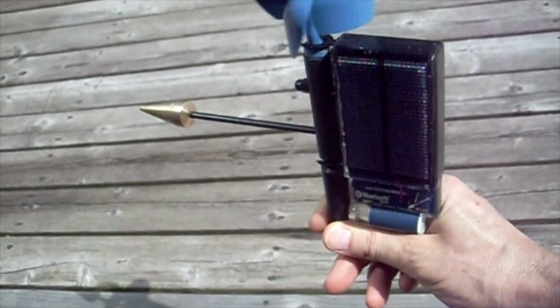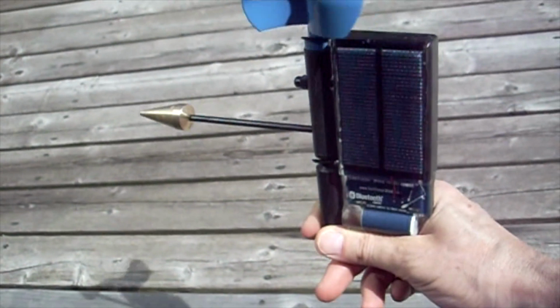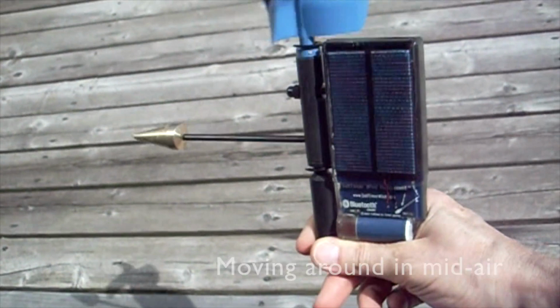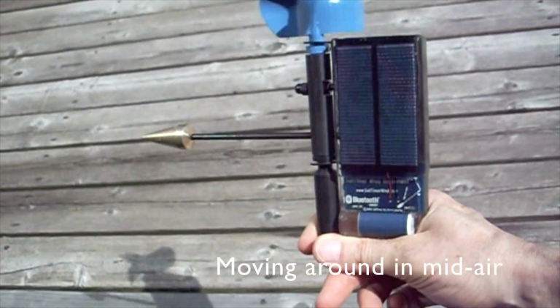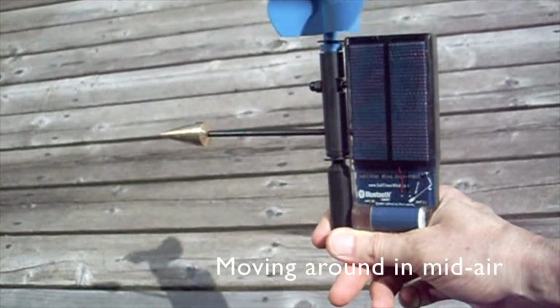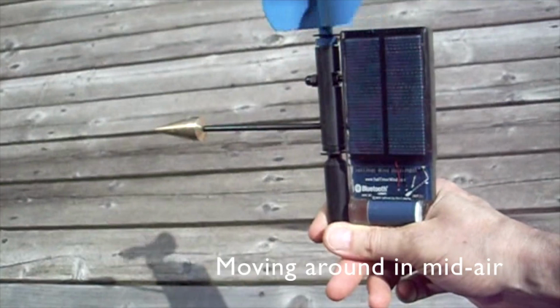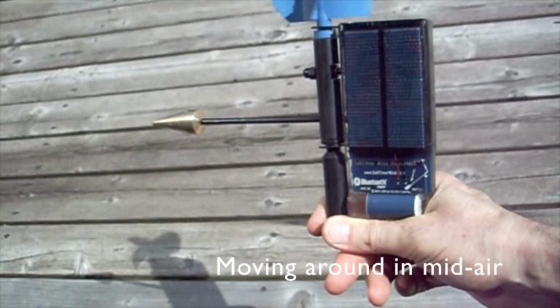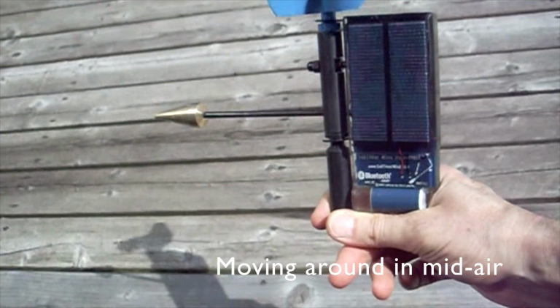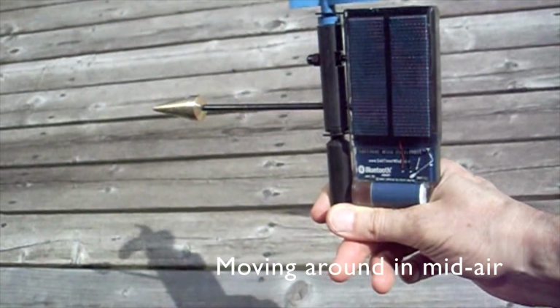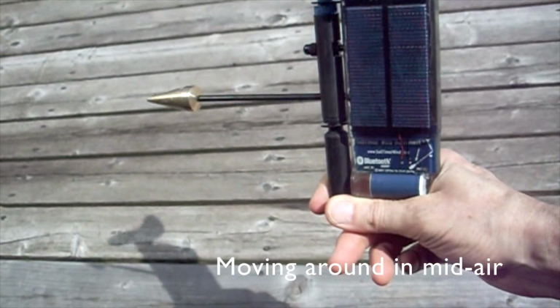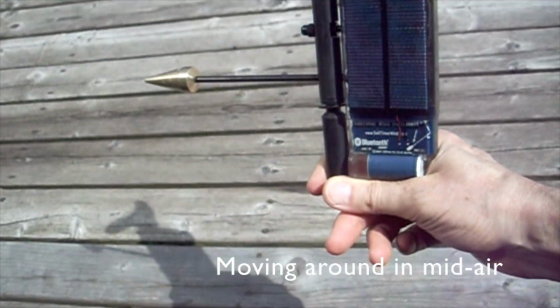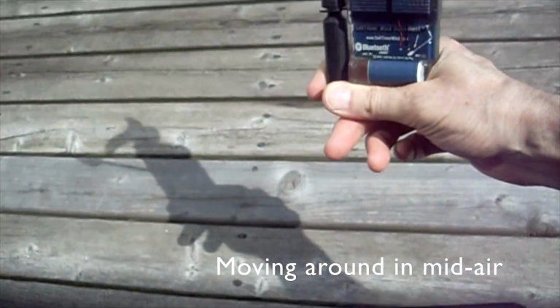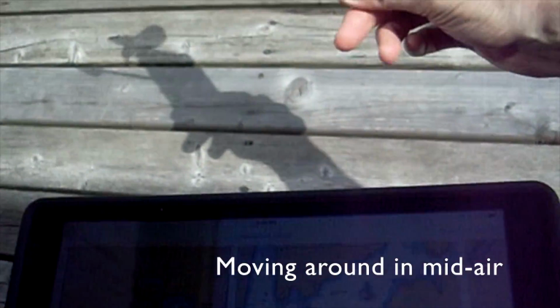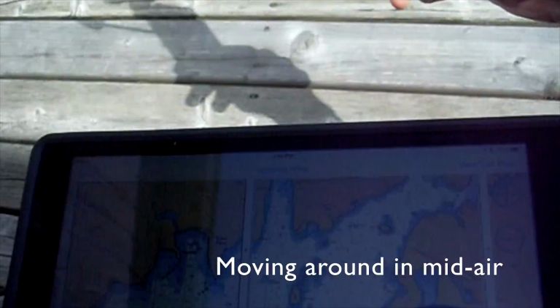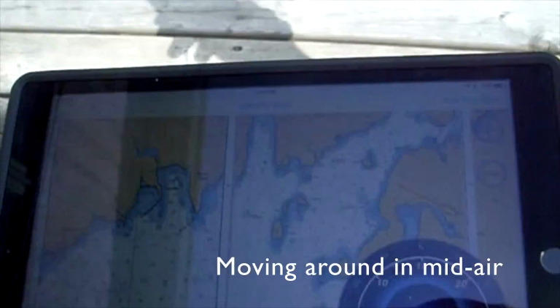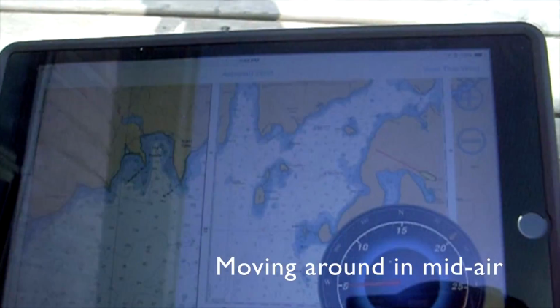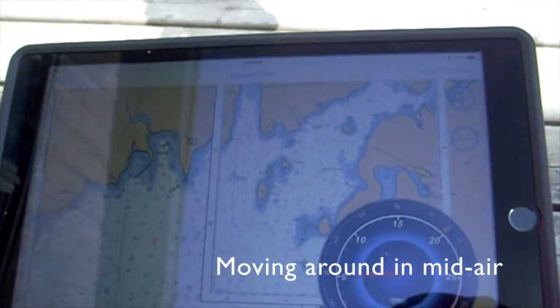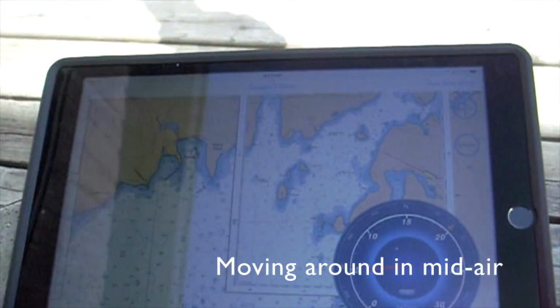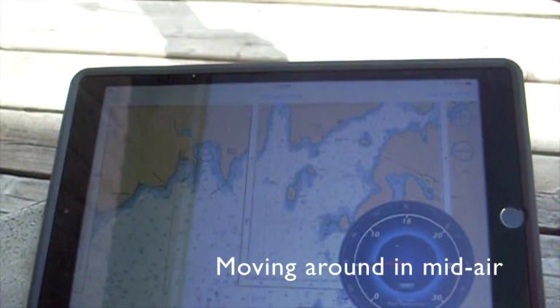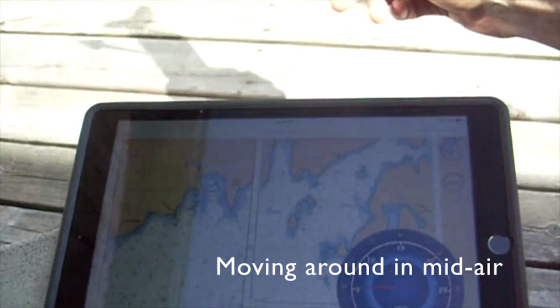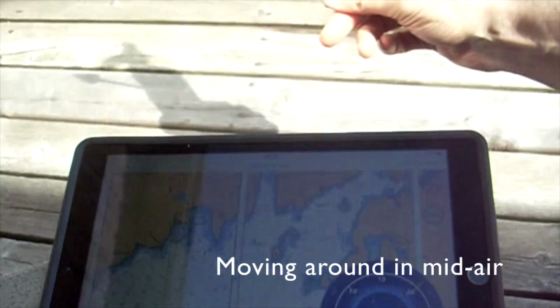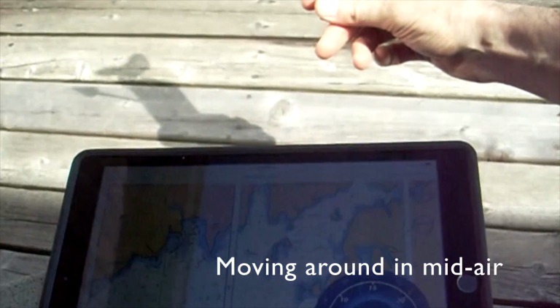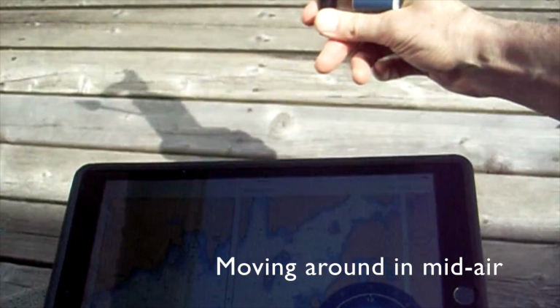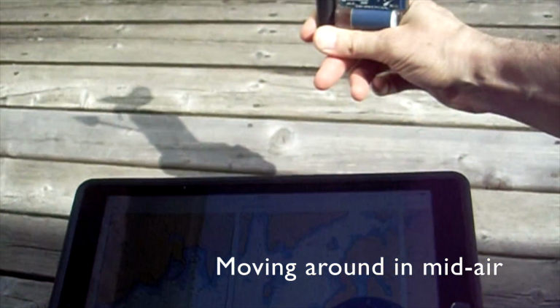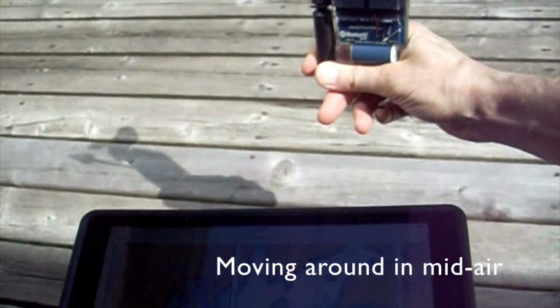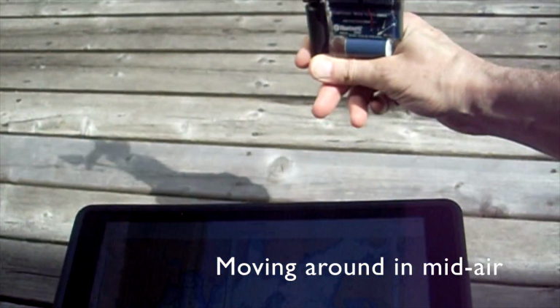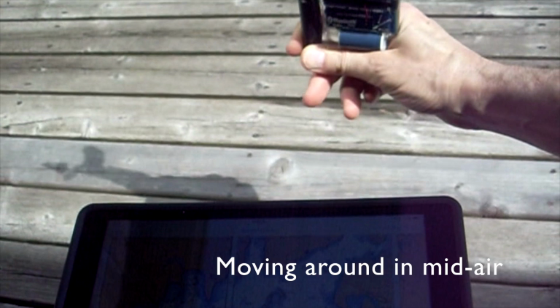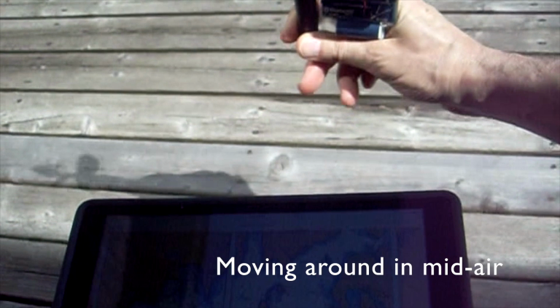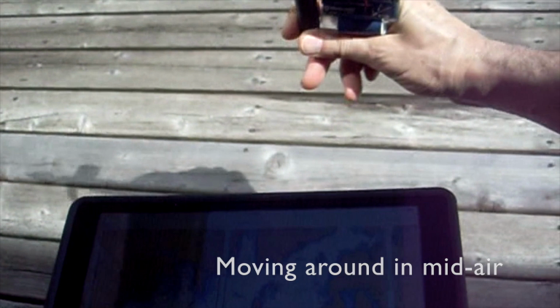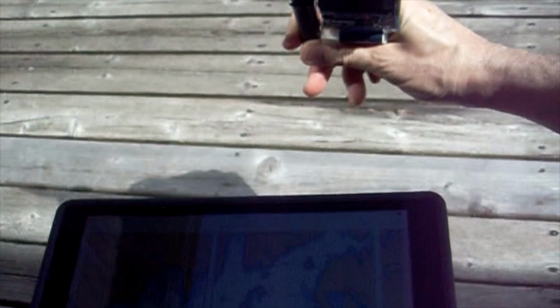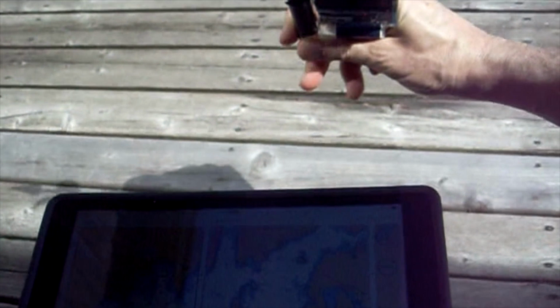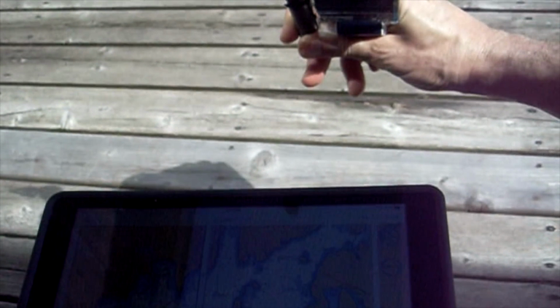First, it's pretty unusual to have an anemometer that you can simply move around in mid-air while viewing the wind direction and wind speed.